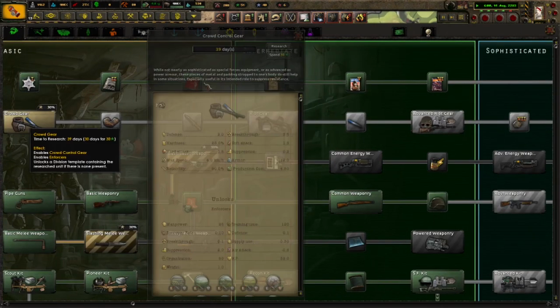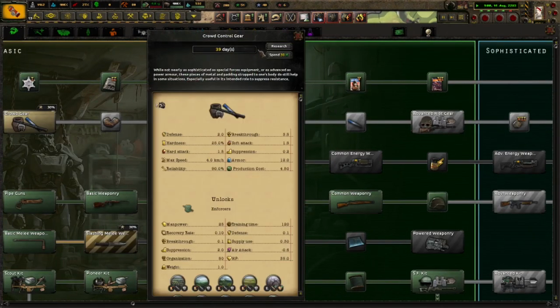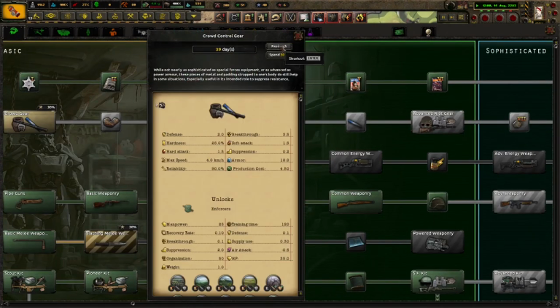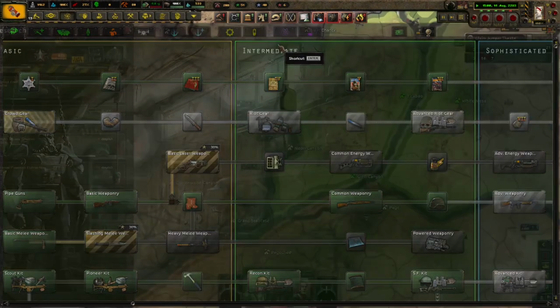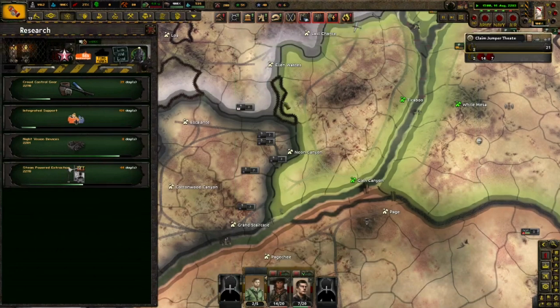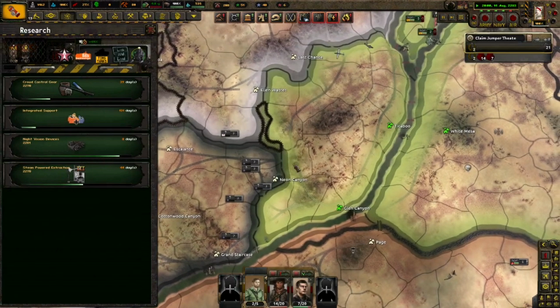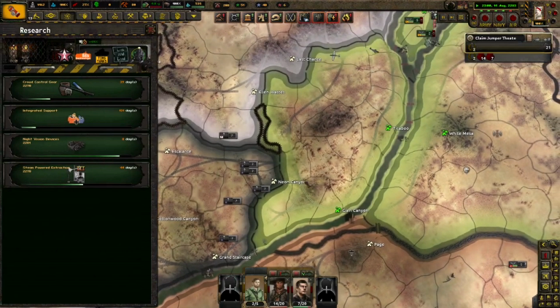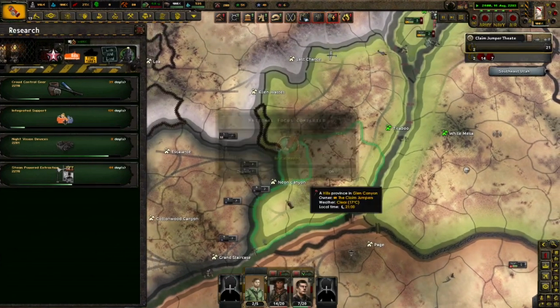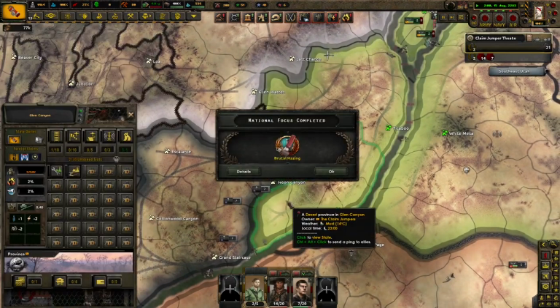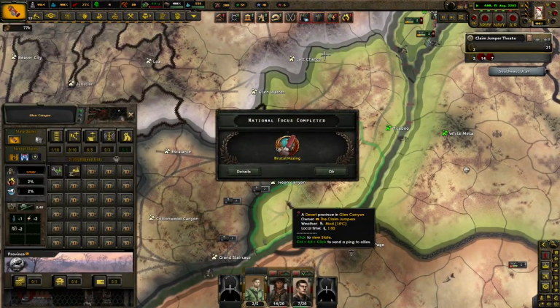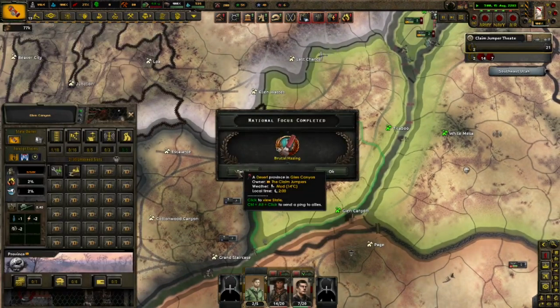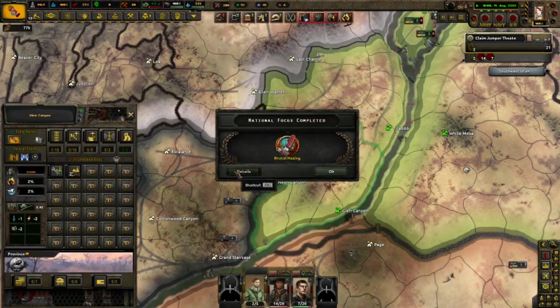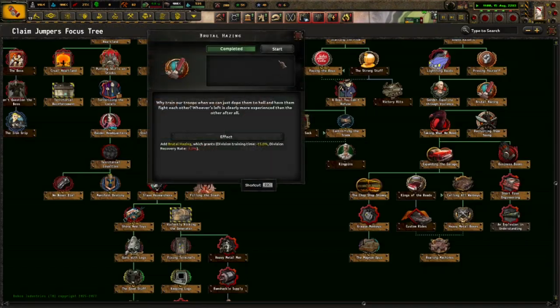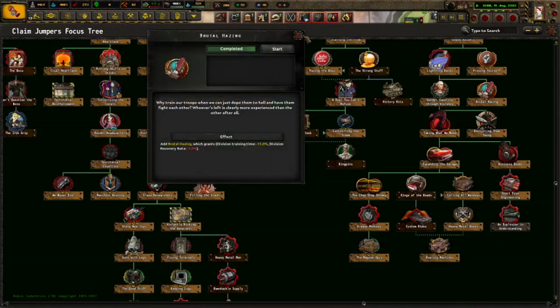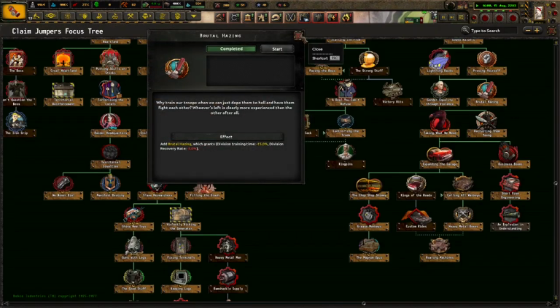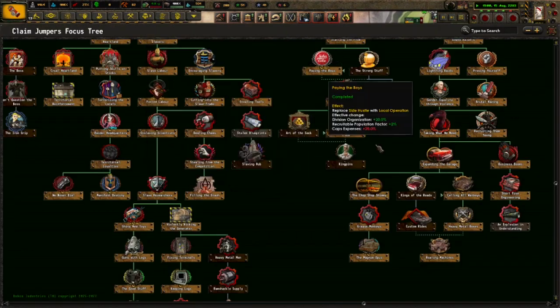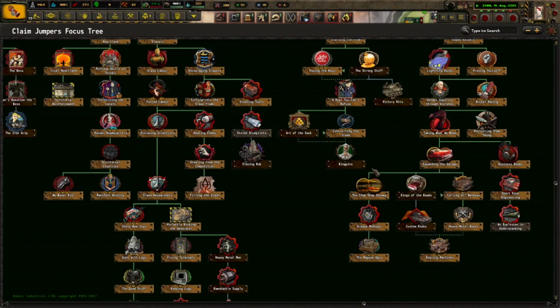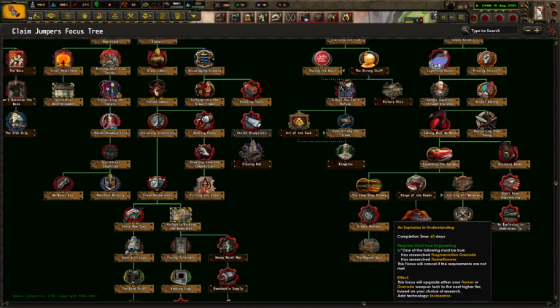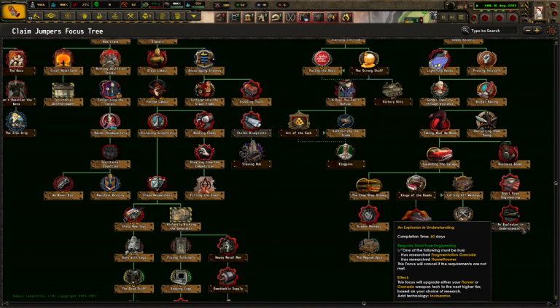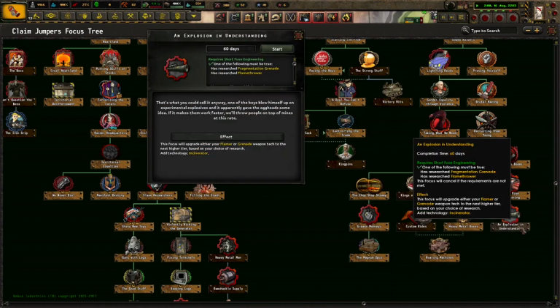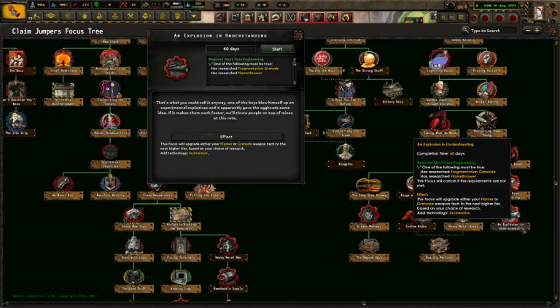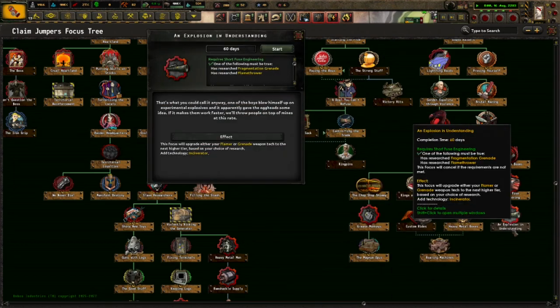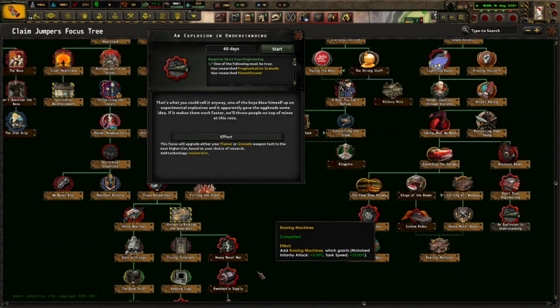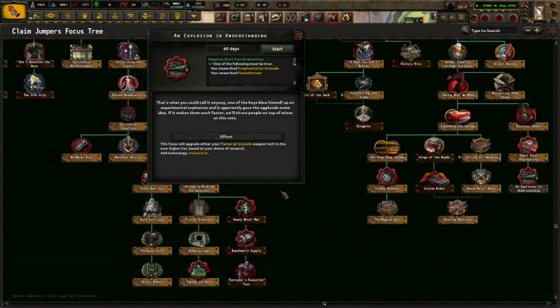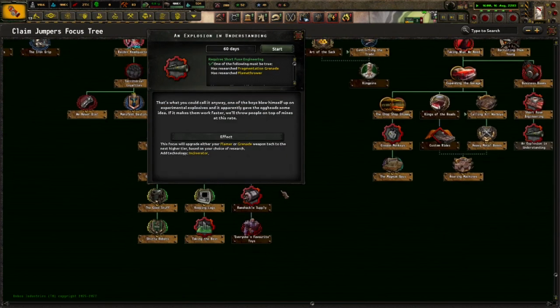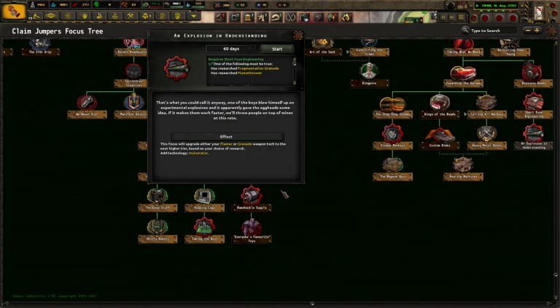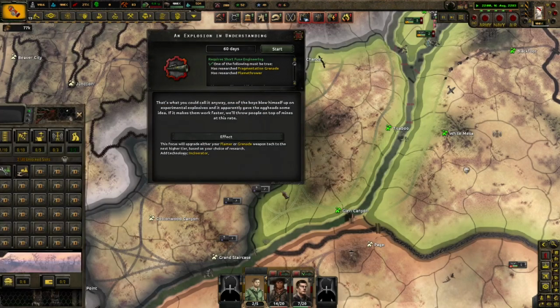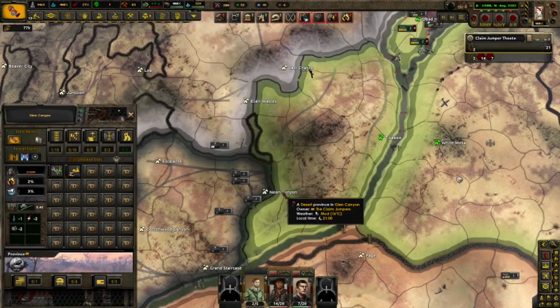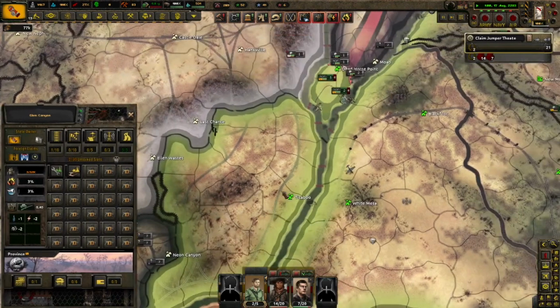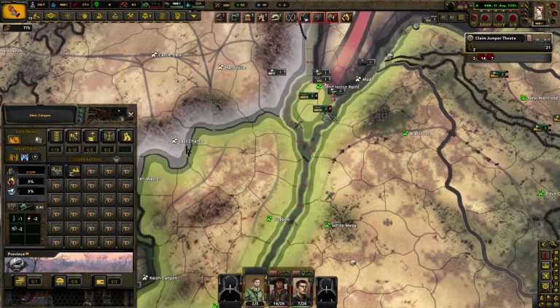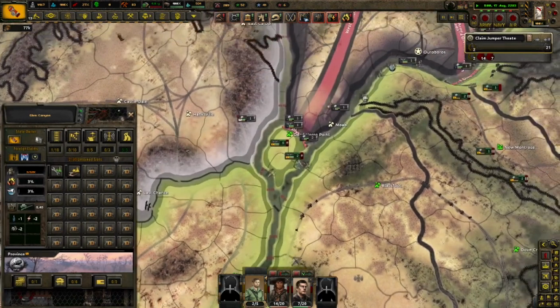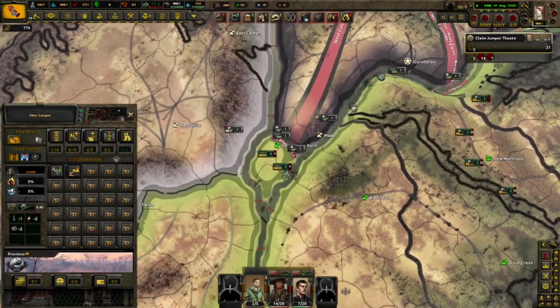Grab control — we ain't done any of that stuff yet. Brutal hazing — we love the hazing brutally. Incinerators. I guess why not? We already have incinerators. They're pretty much there already.